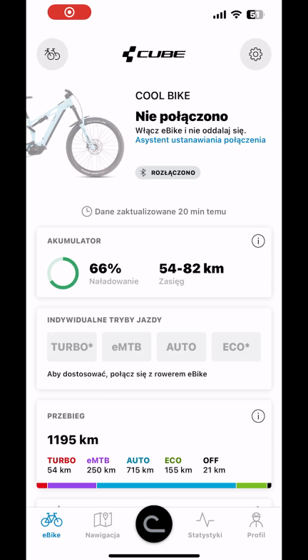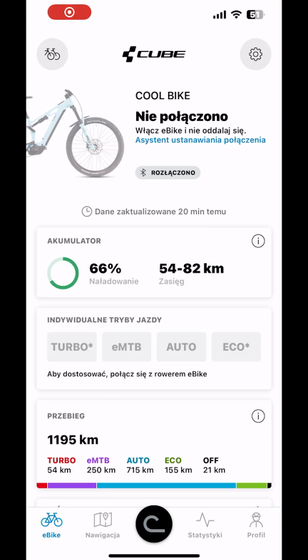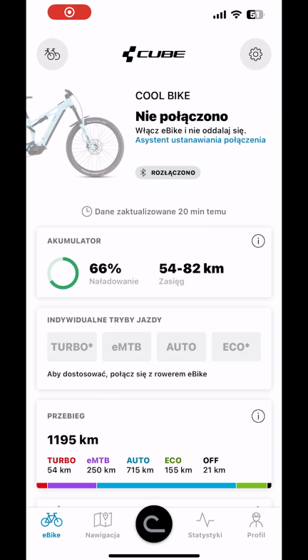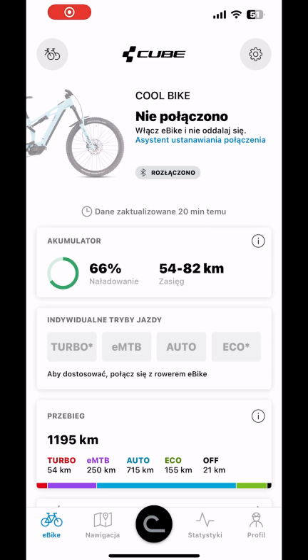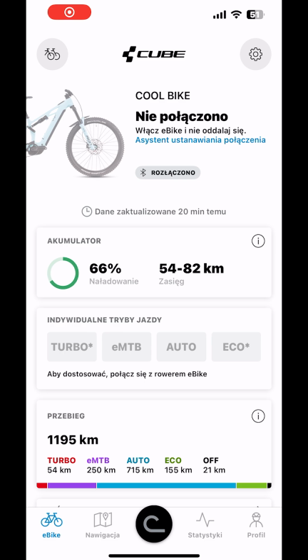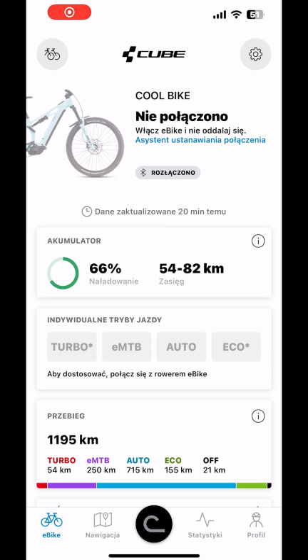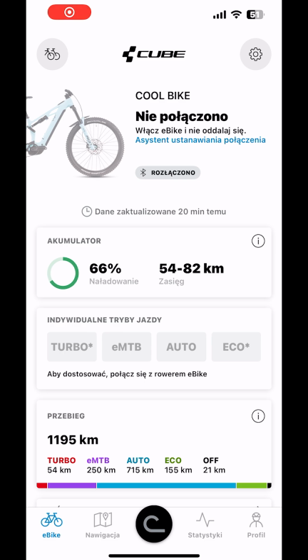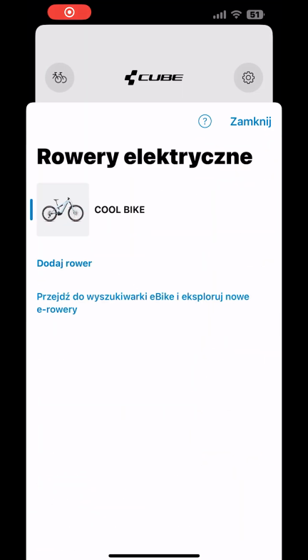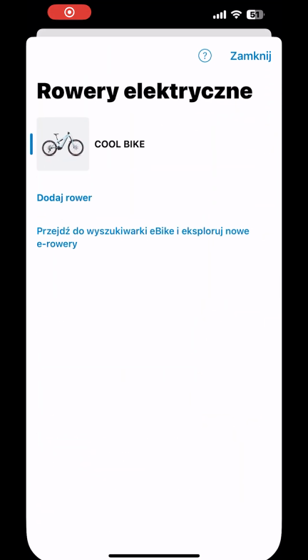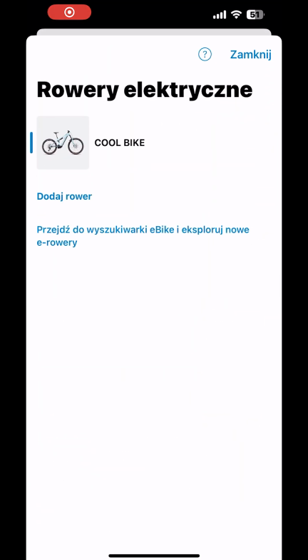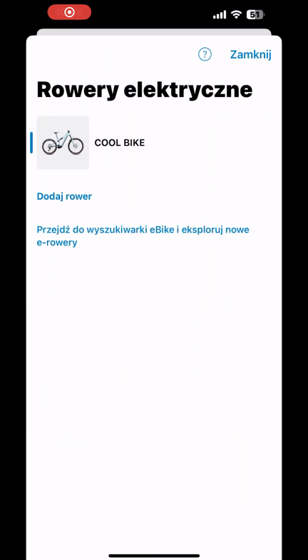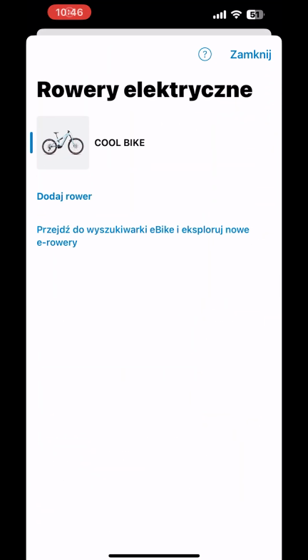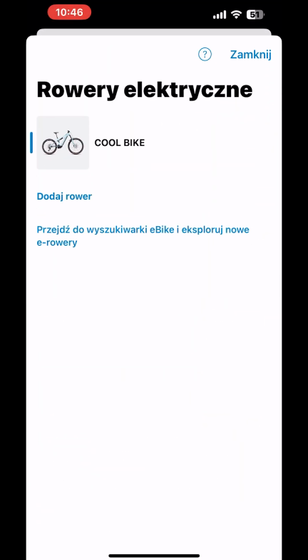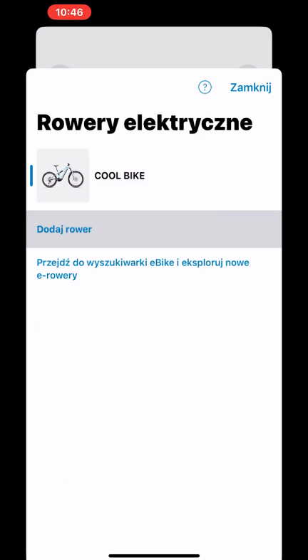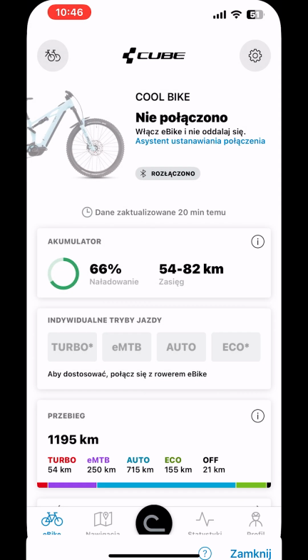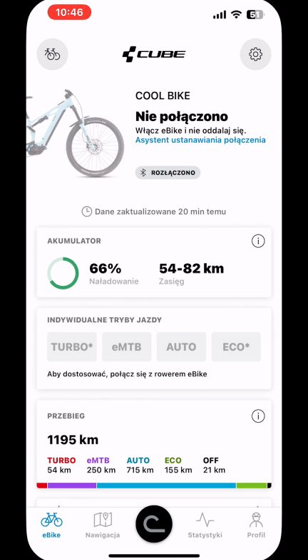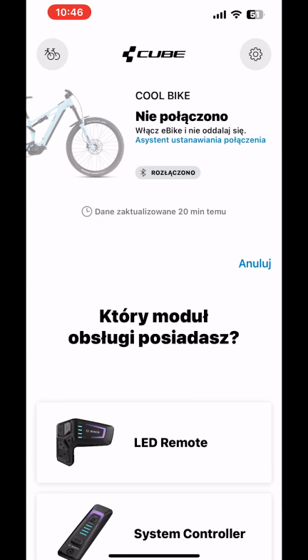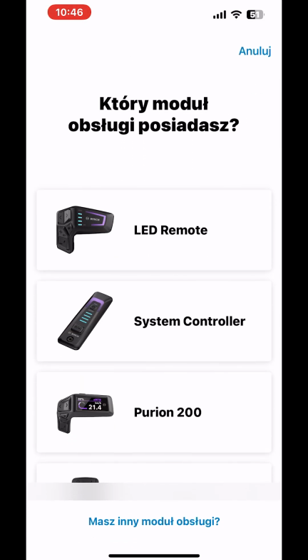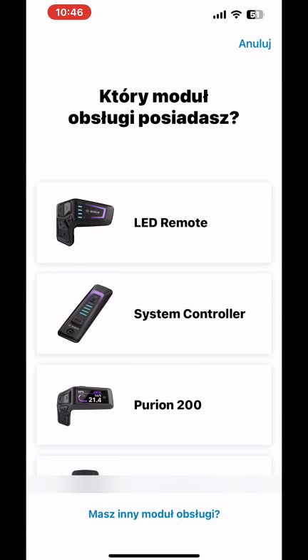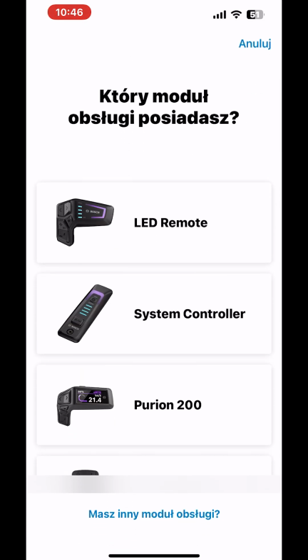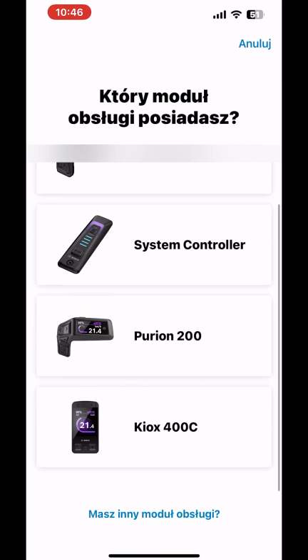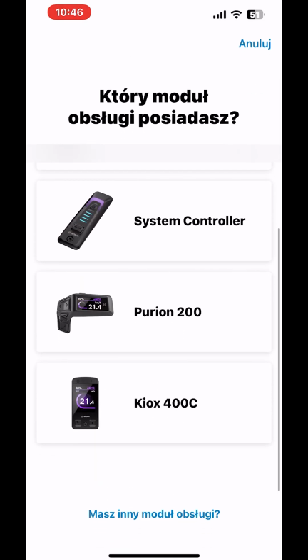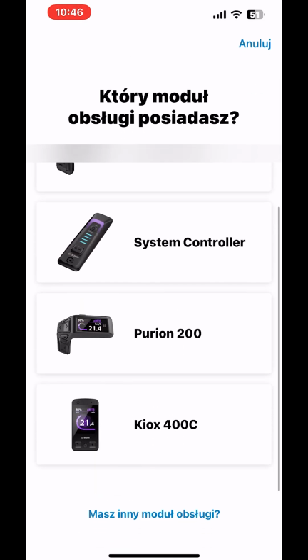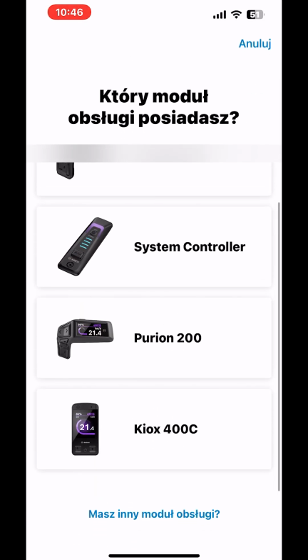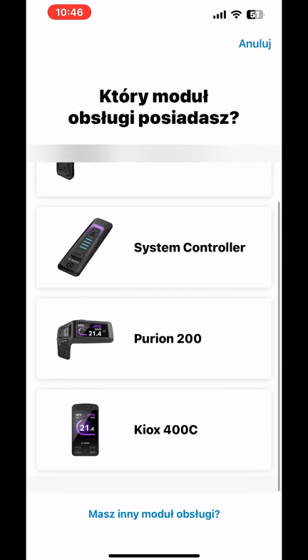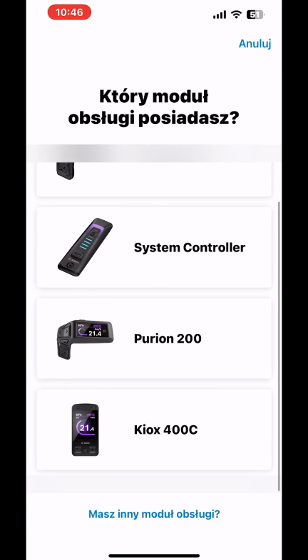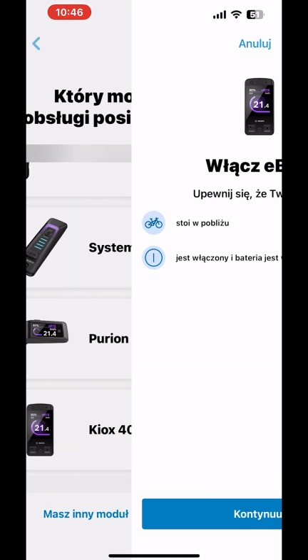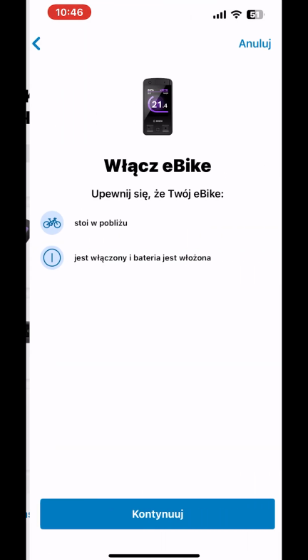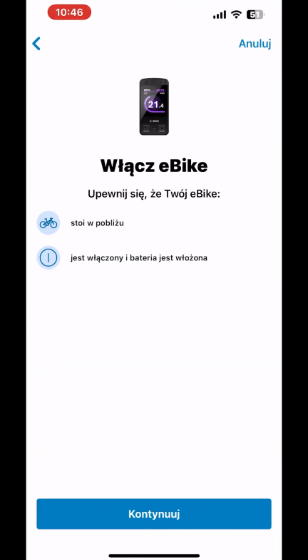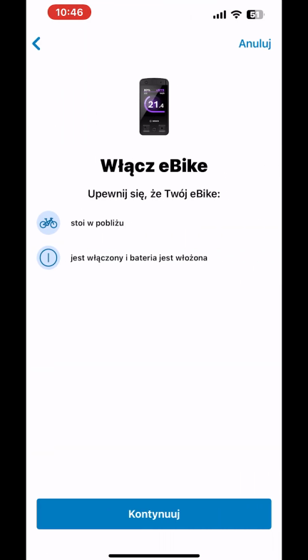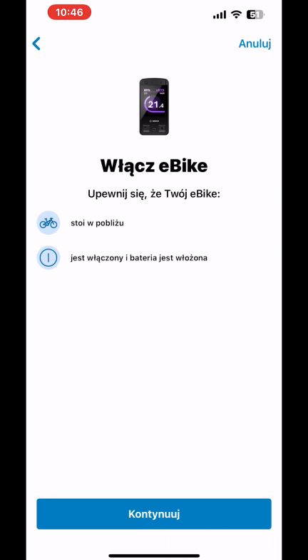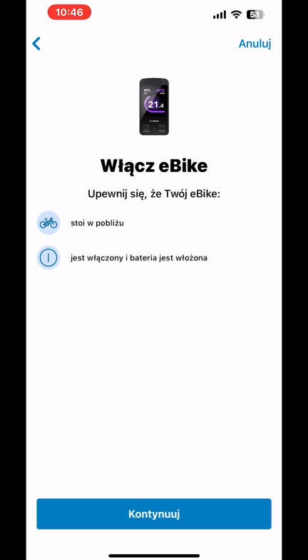Open the app, go to the eBike tab in the upper left corner, select add new bike, and then select Kiox 400C.